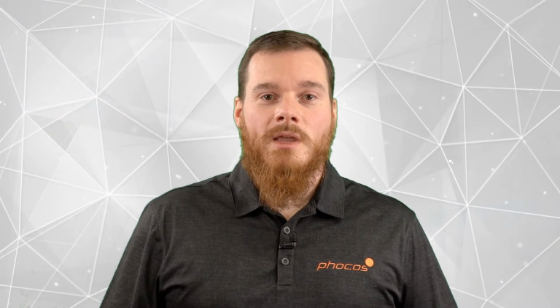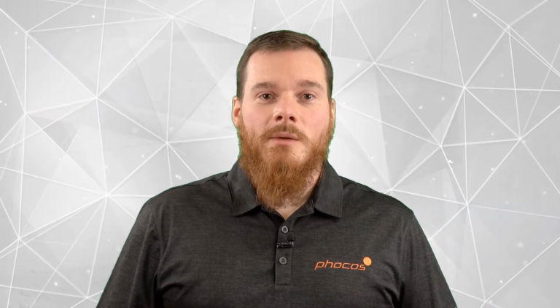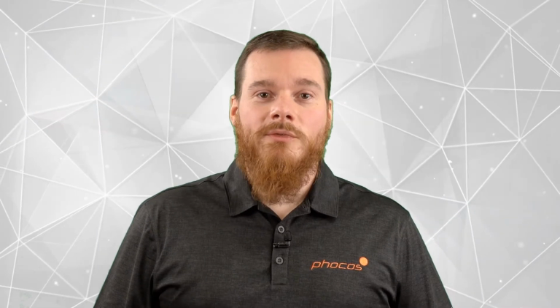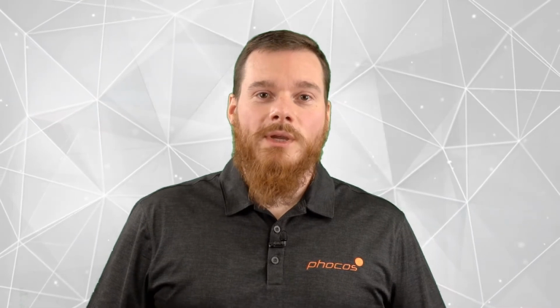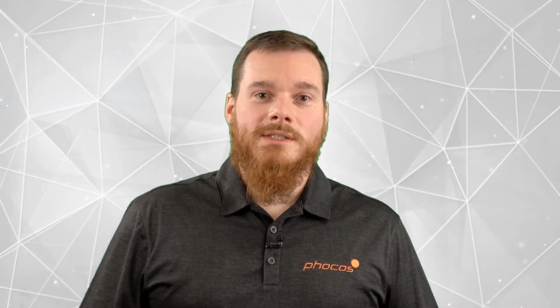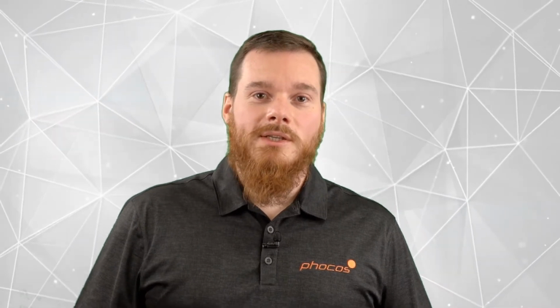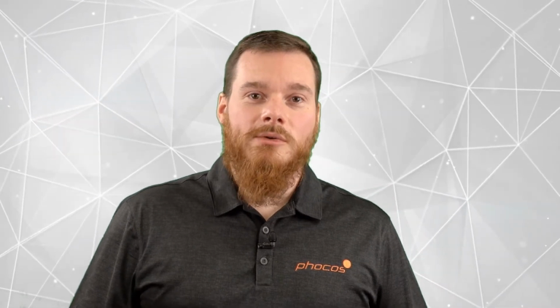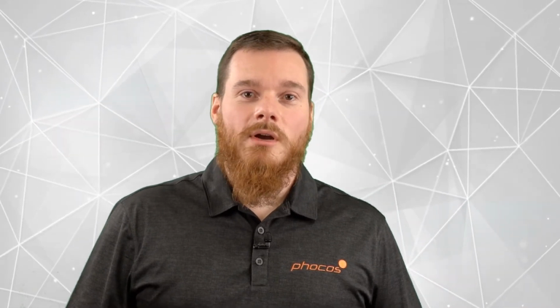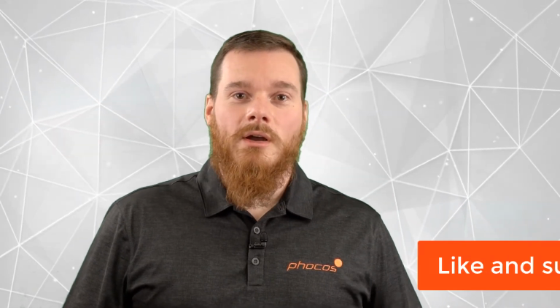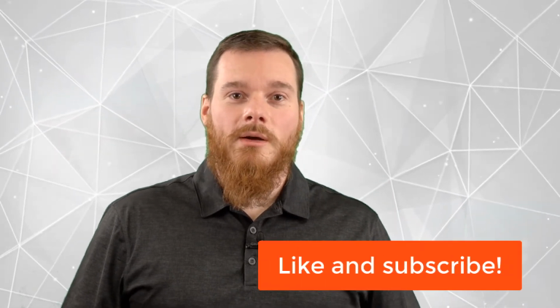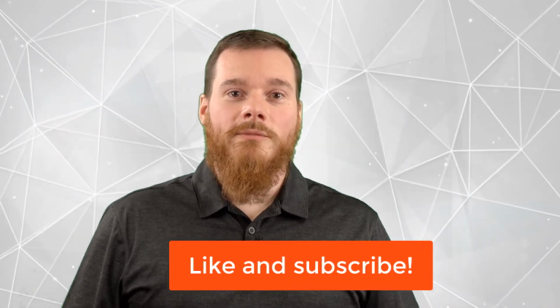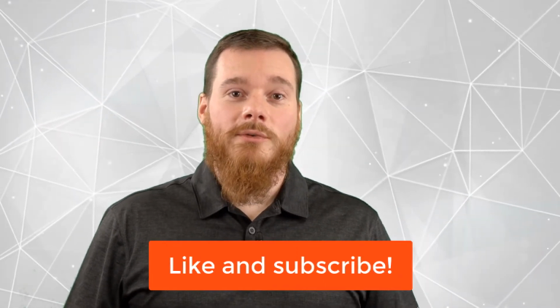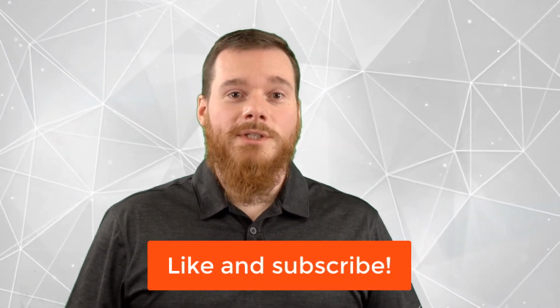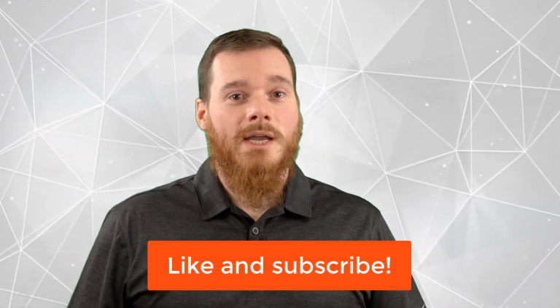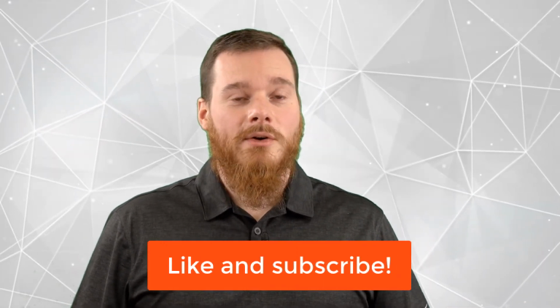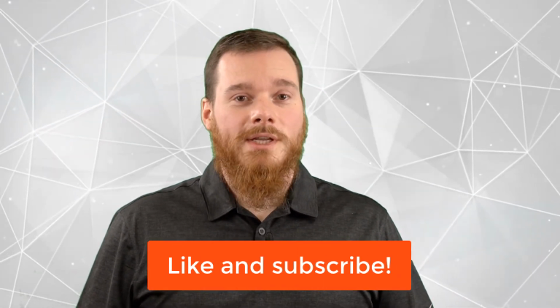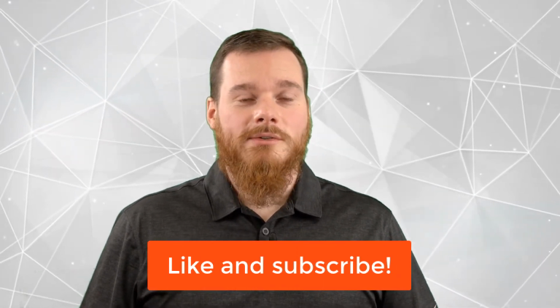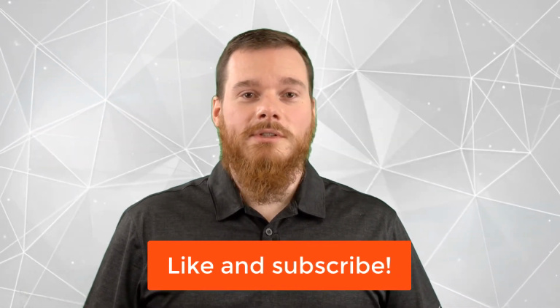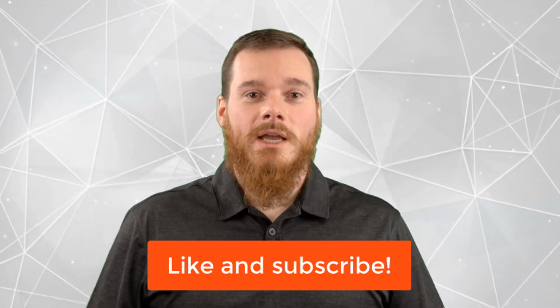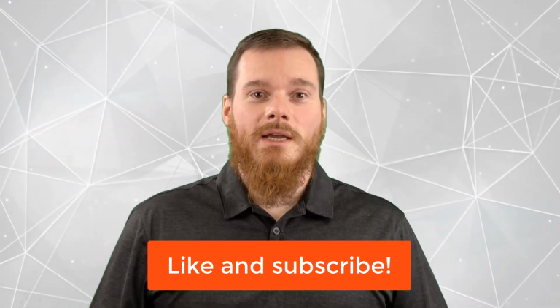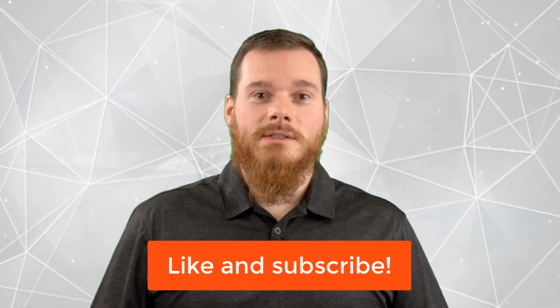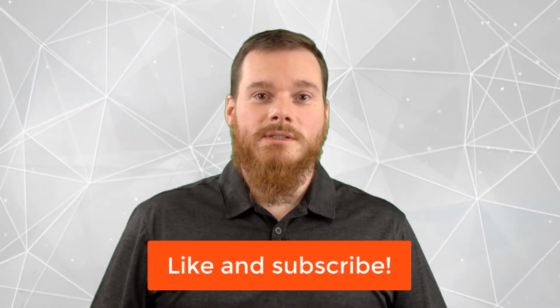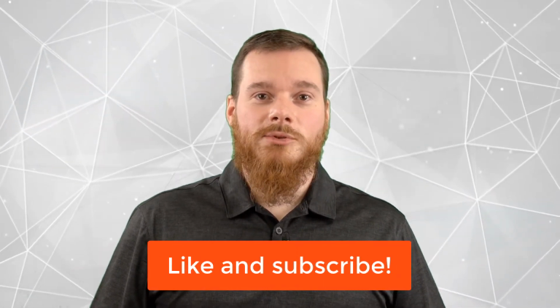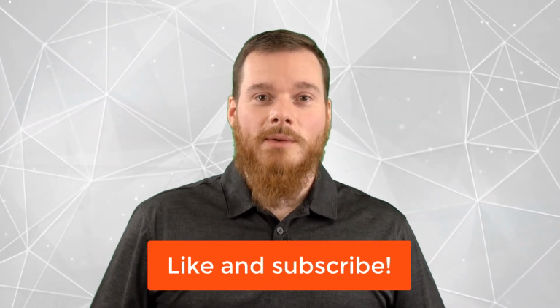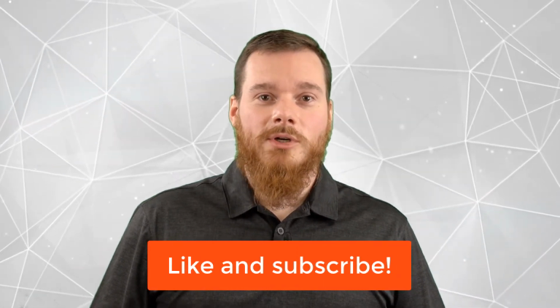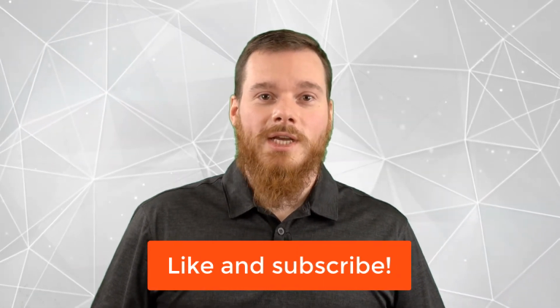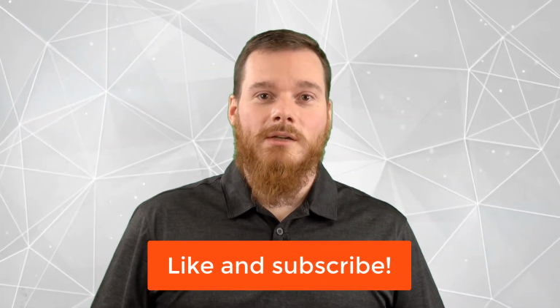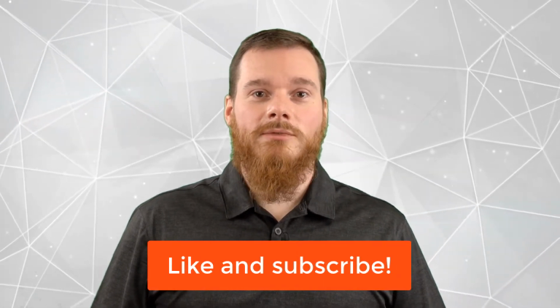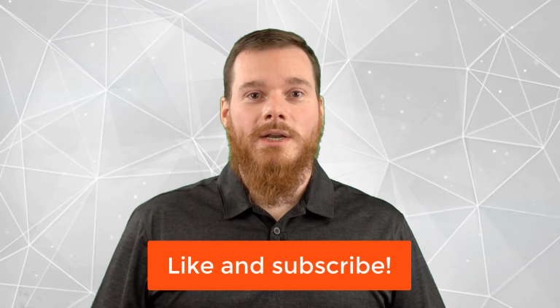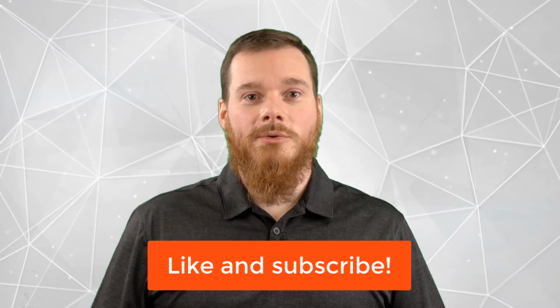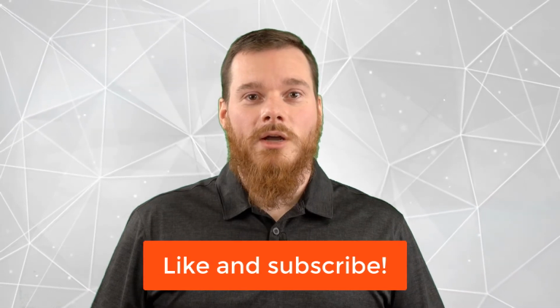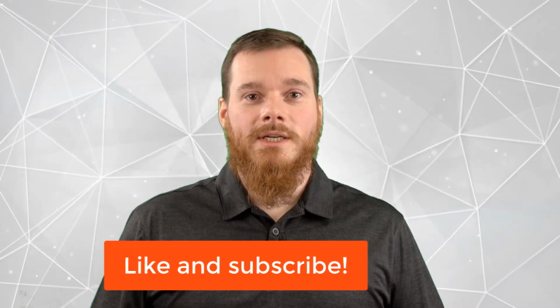Before we continue, feel free to like our videos and subscribe to our channel for any new content.